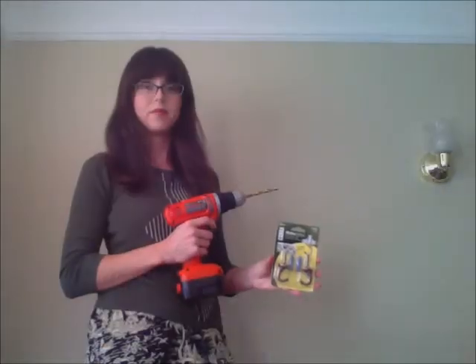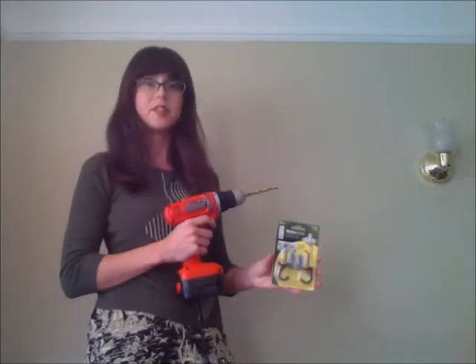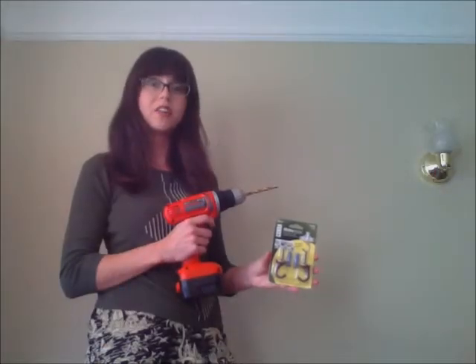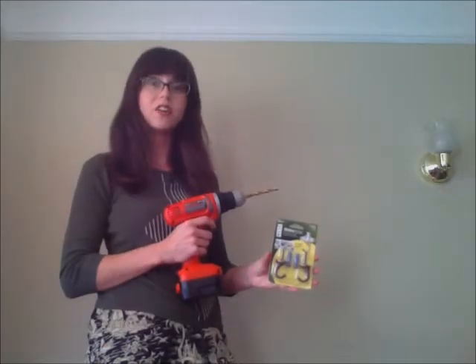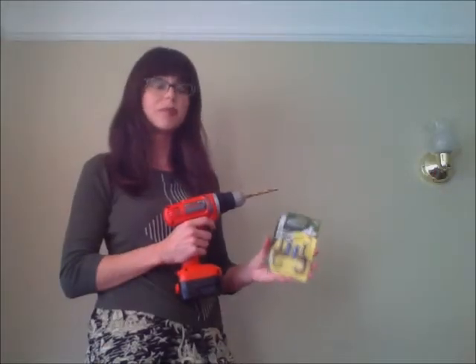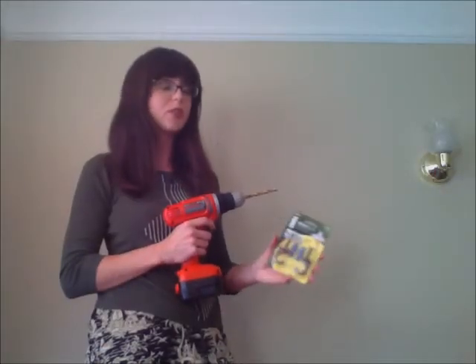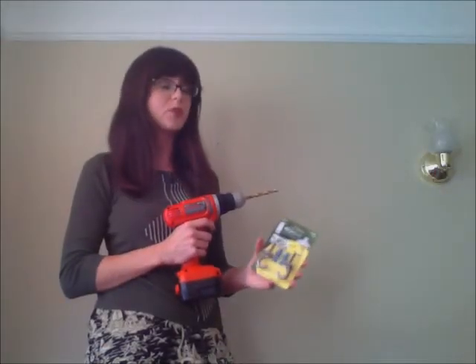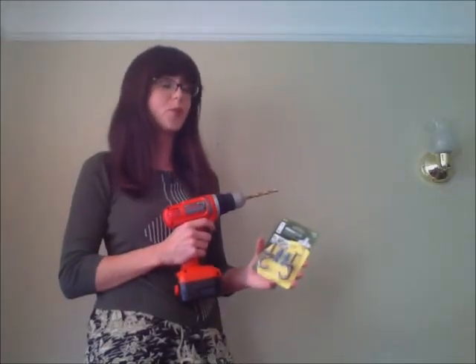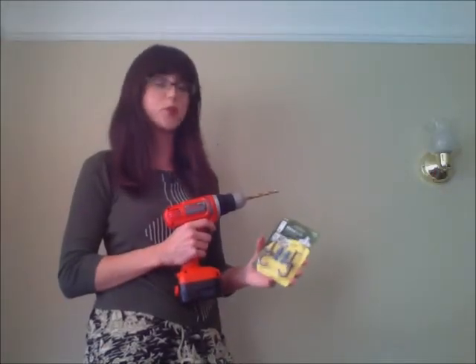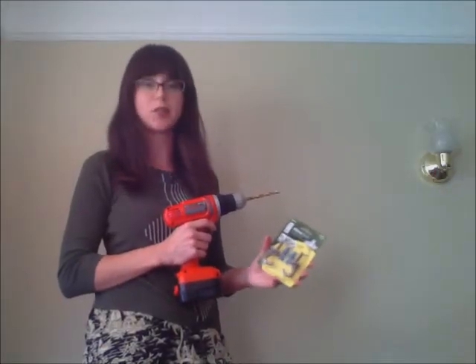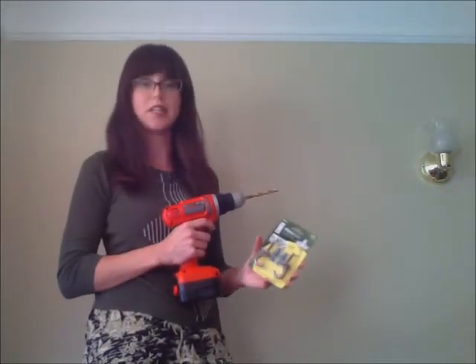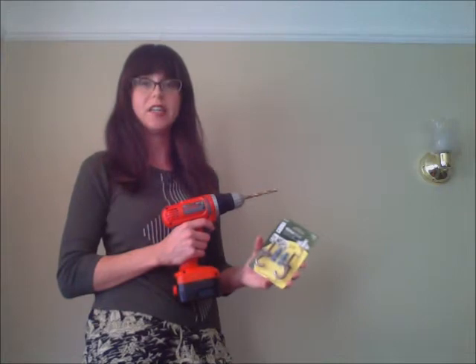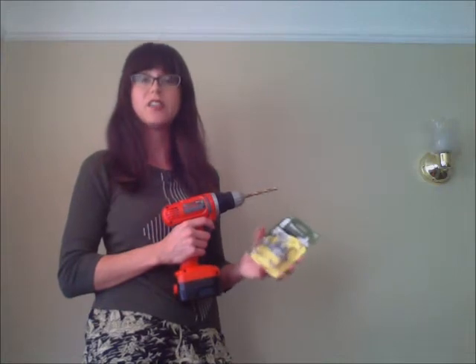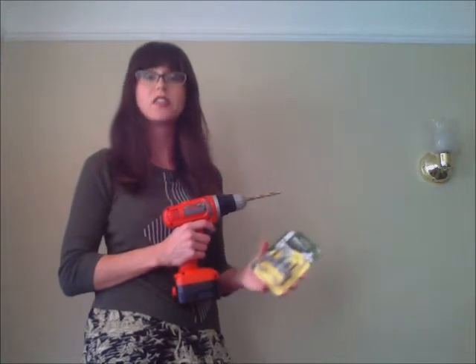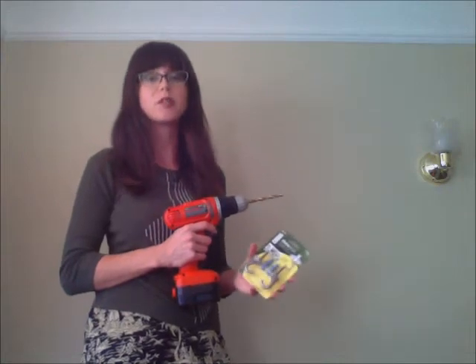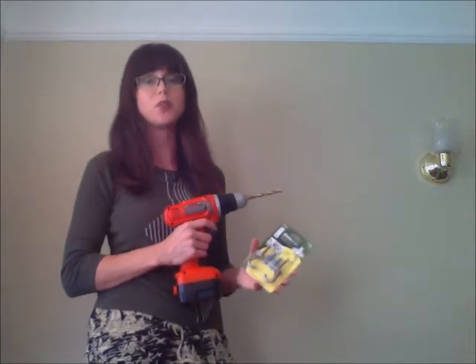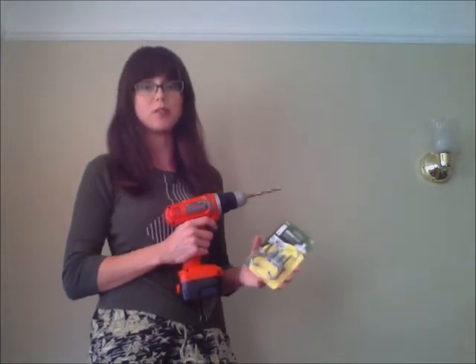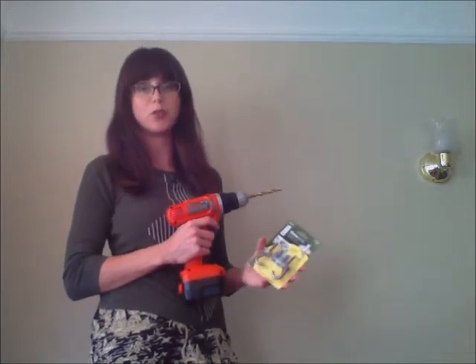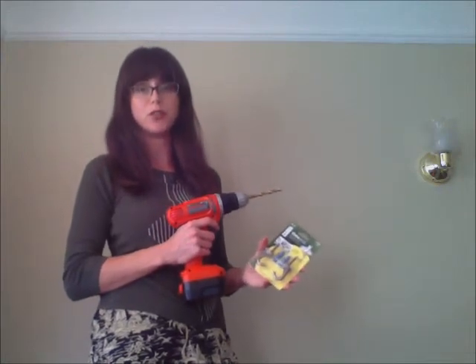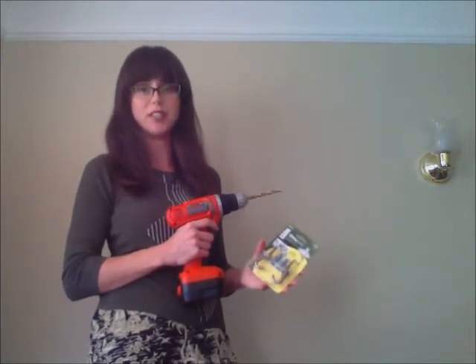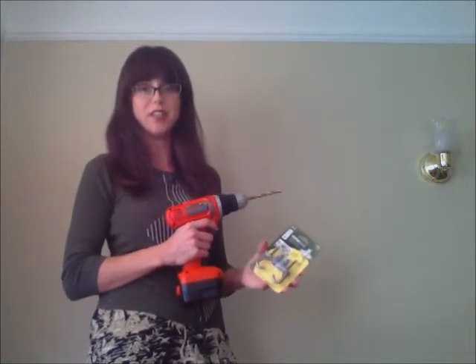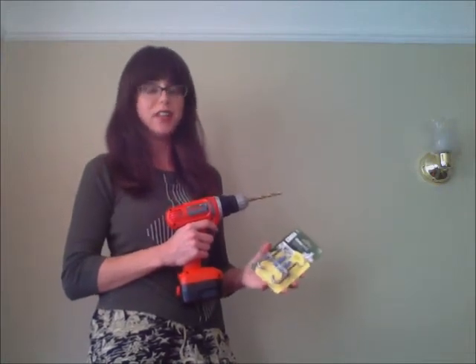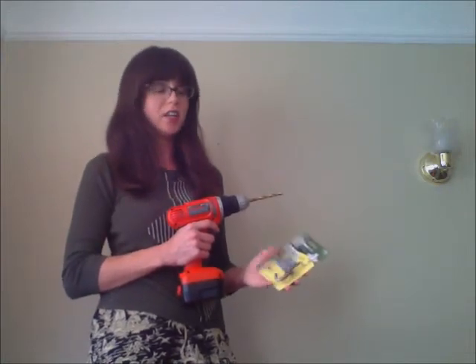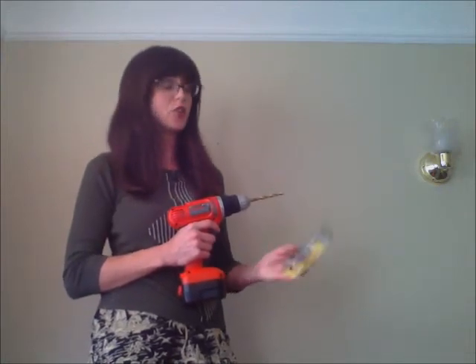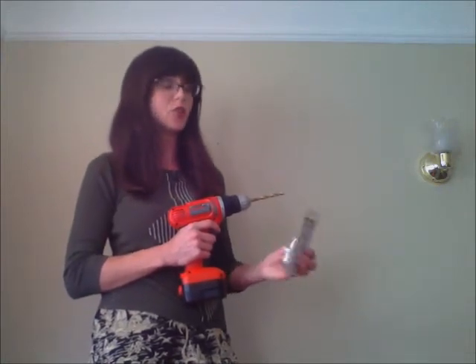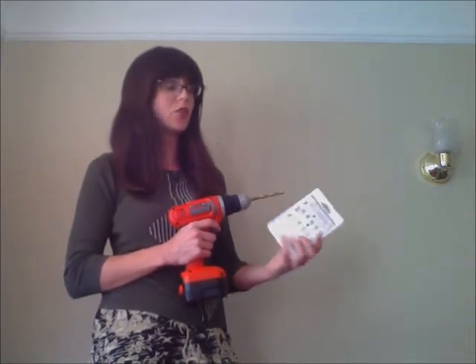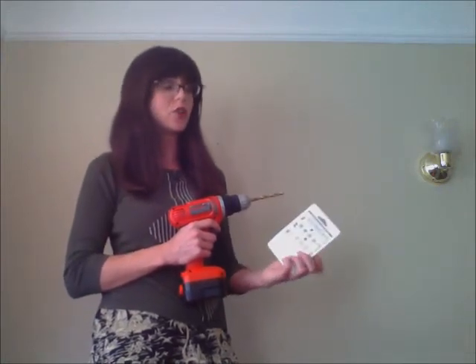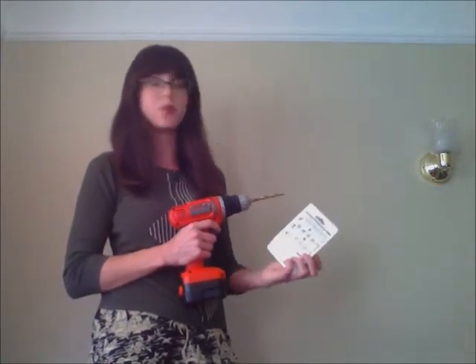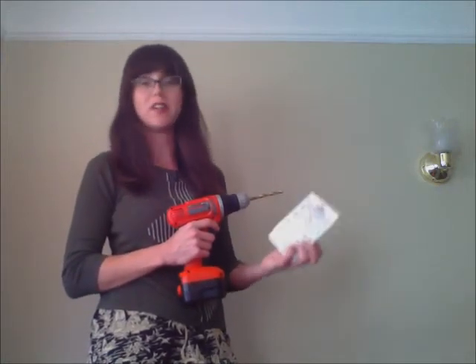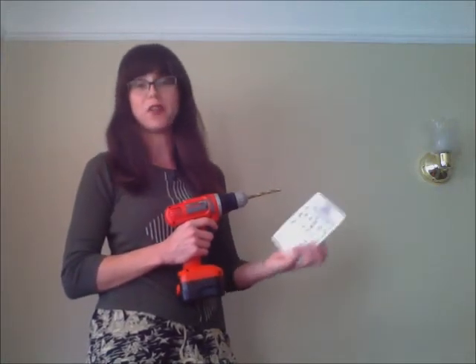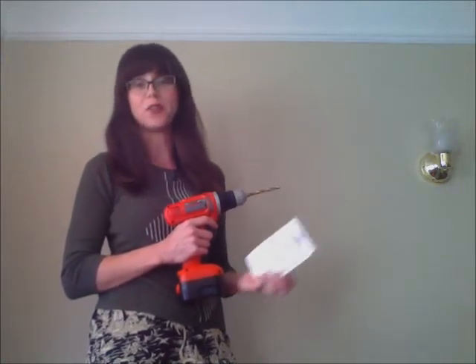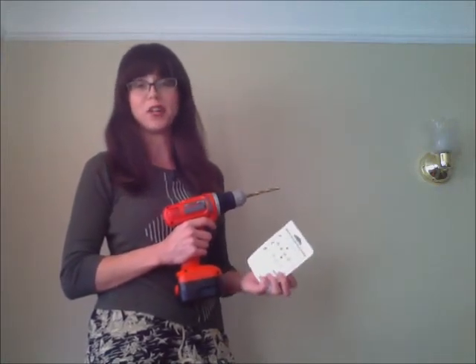To hang the garden, I'm going to use an all-purpose hook kit. These are nice because you don't have to drill into a stud — just turn it over, read, and follow the directions.